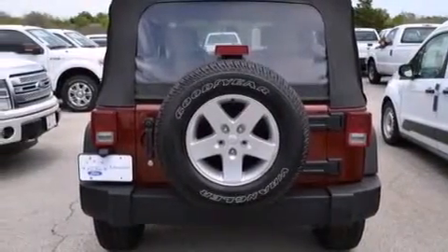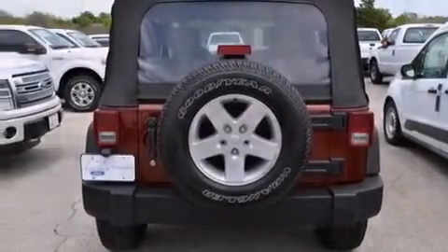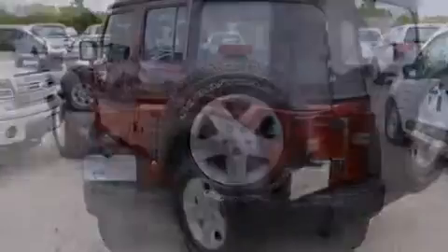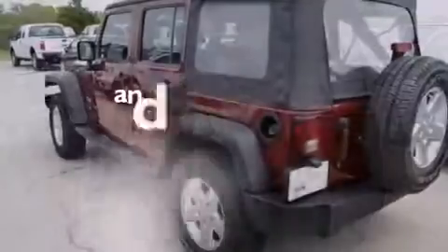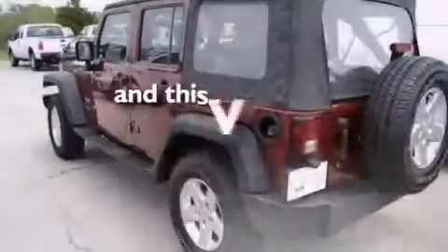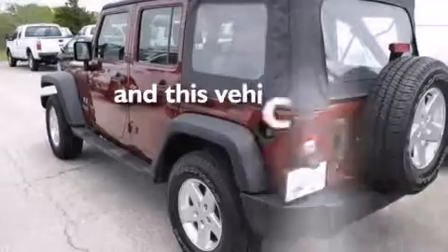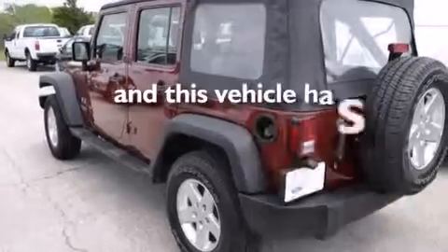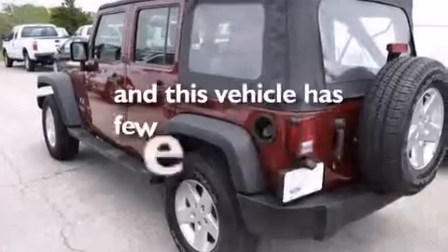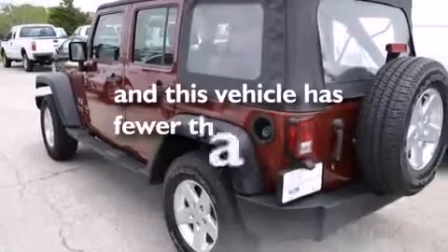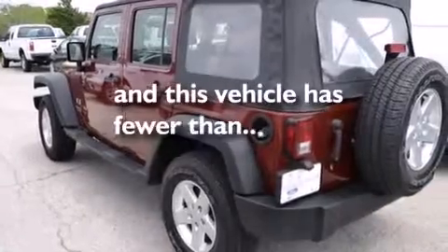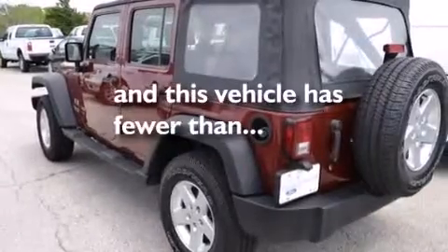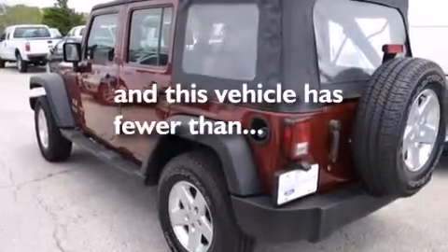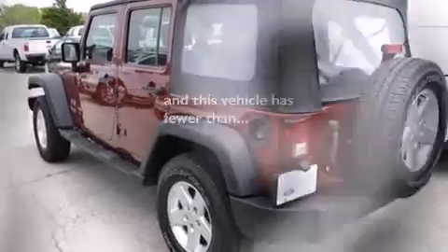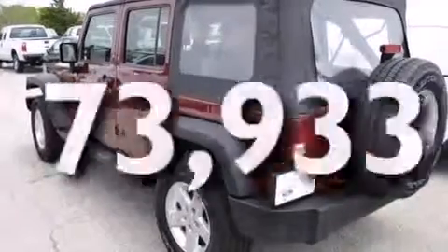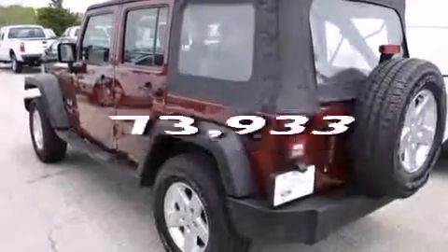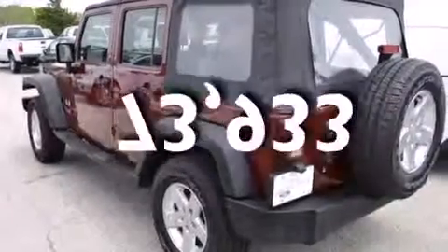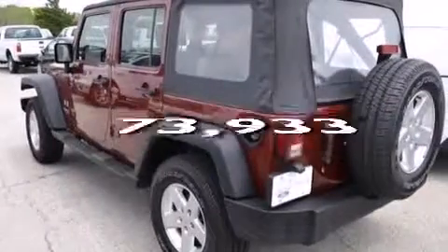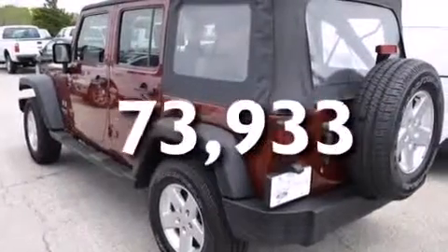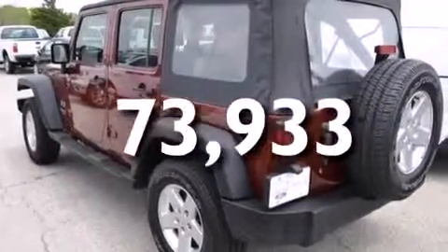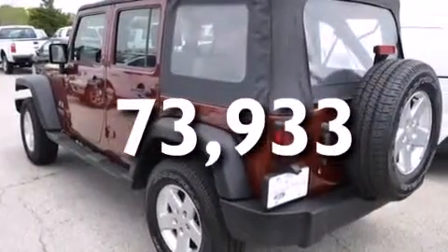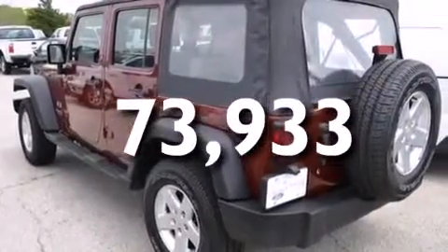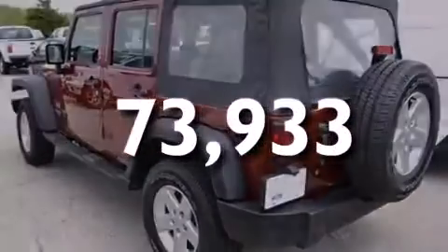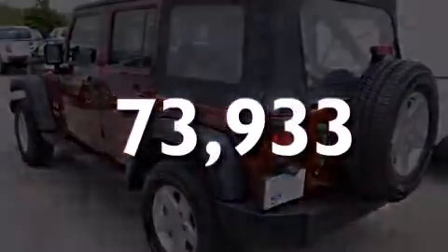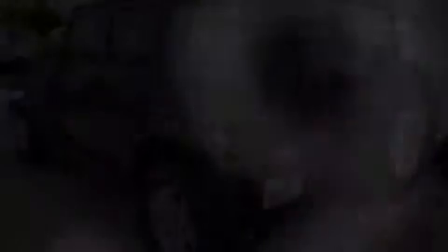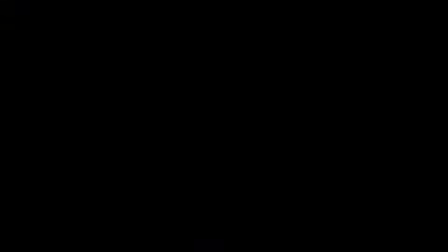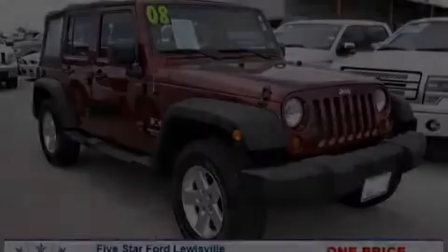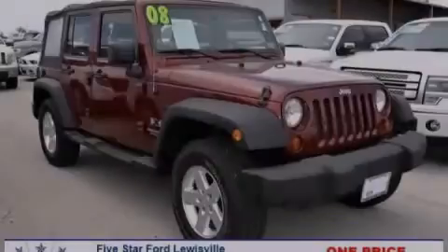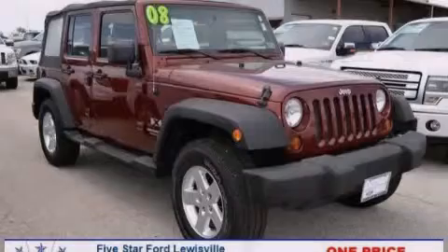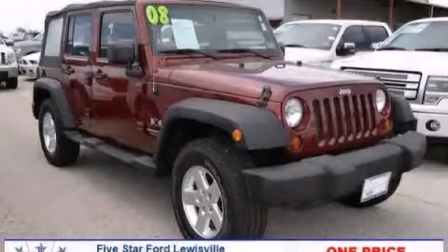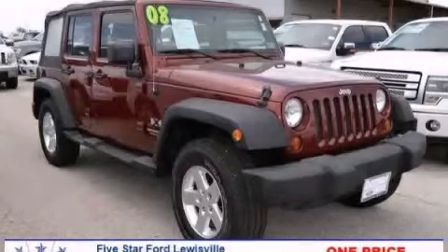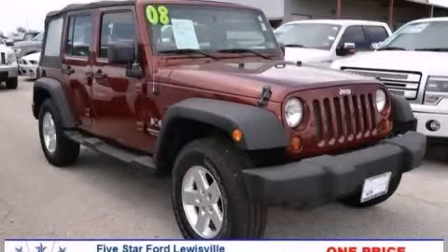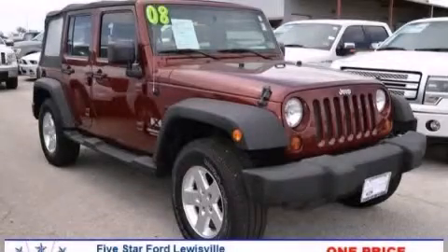This vehicle has less than 74,000 miles. This vehicle is sure to sell fast — call and arrange your test drive today.